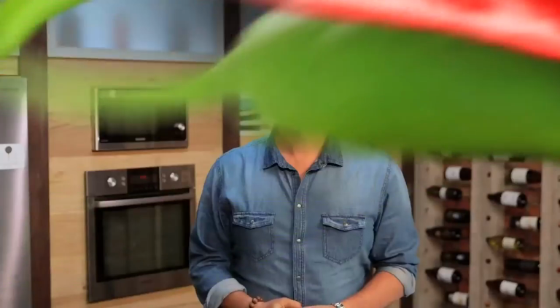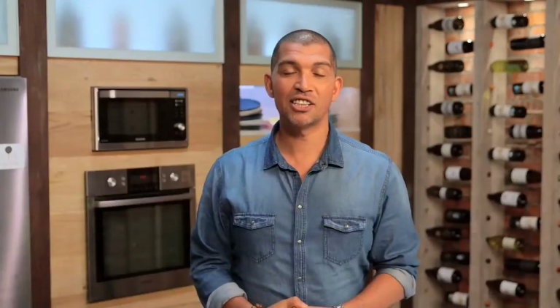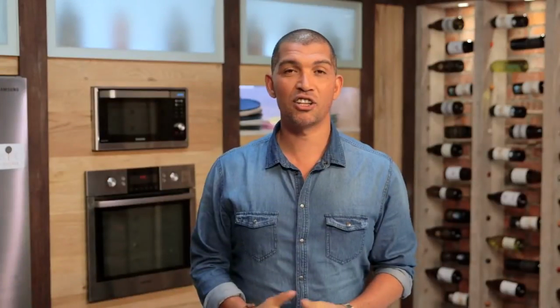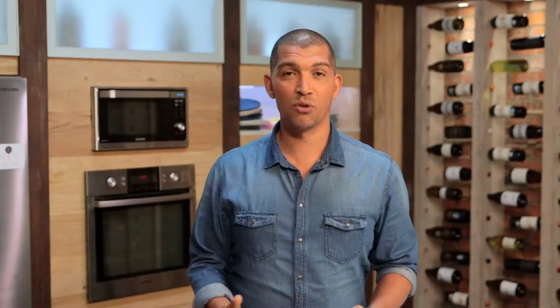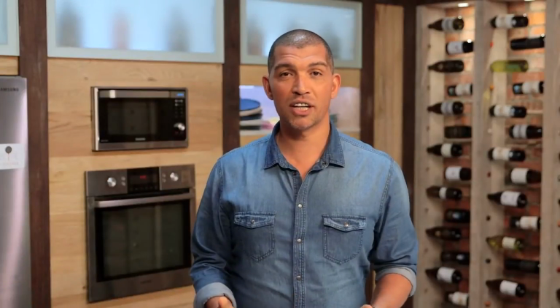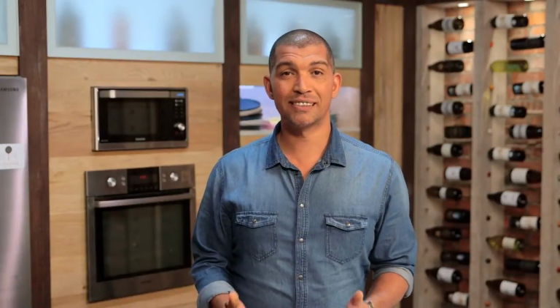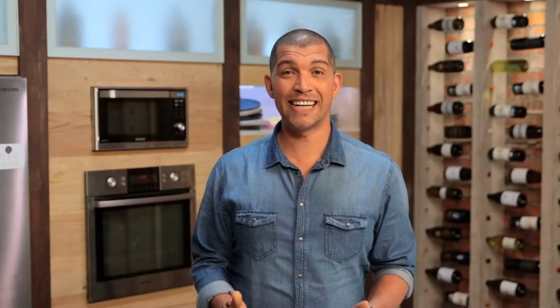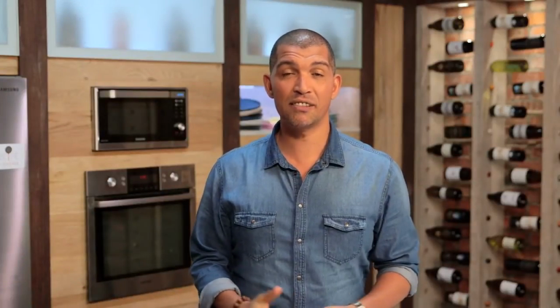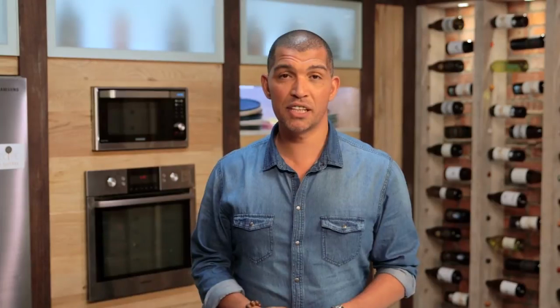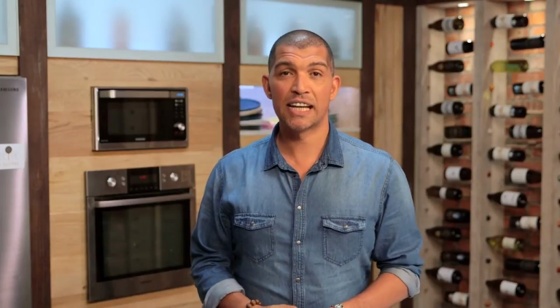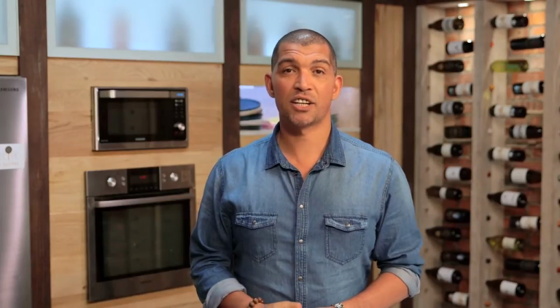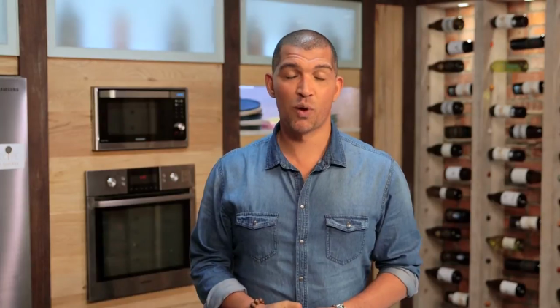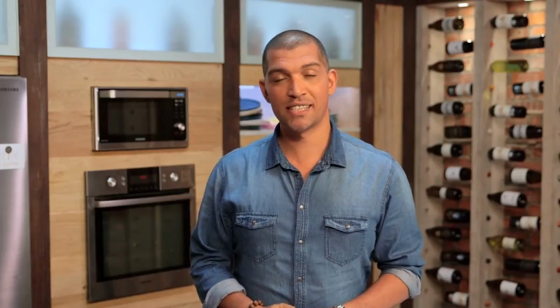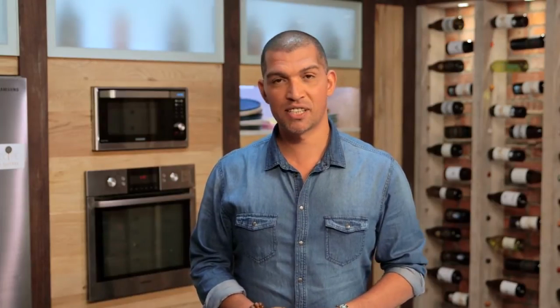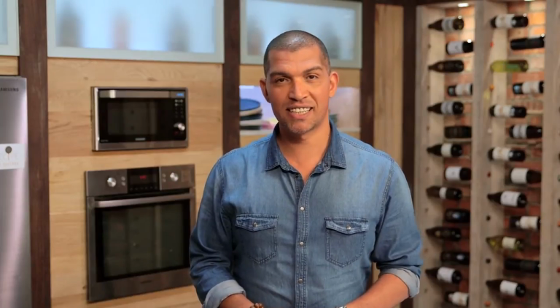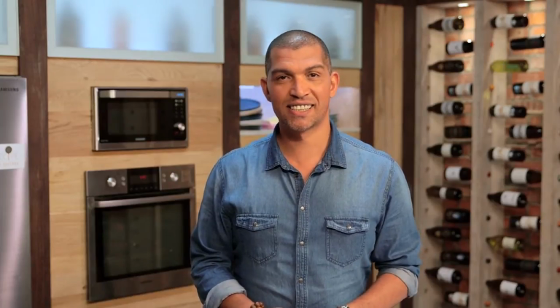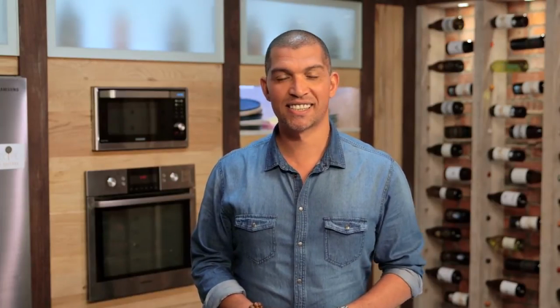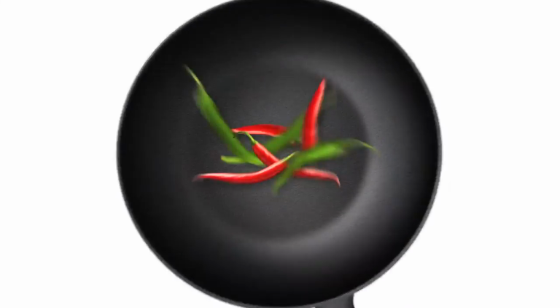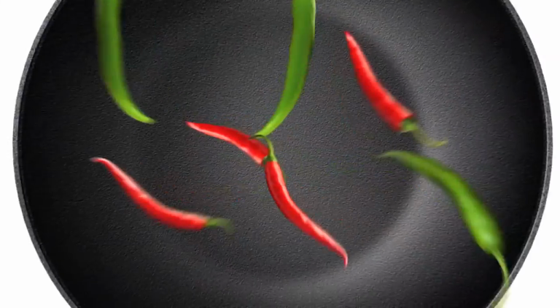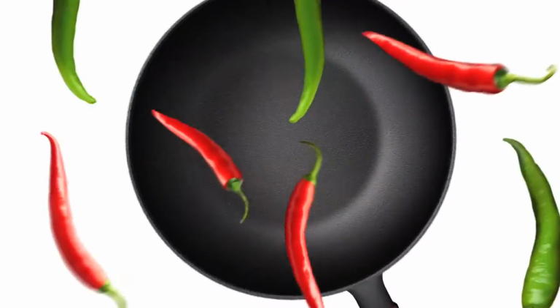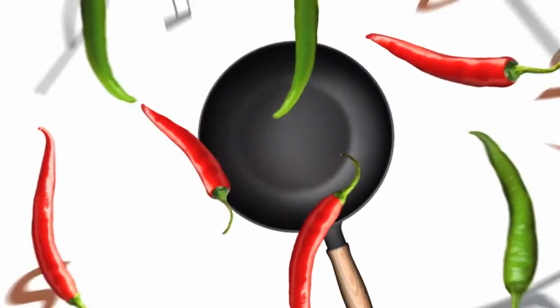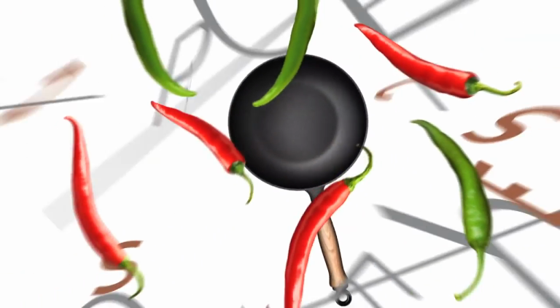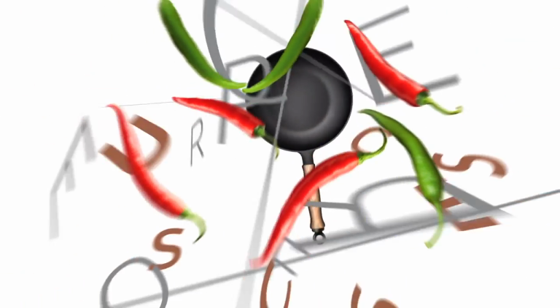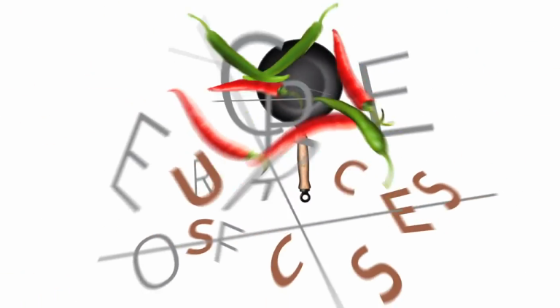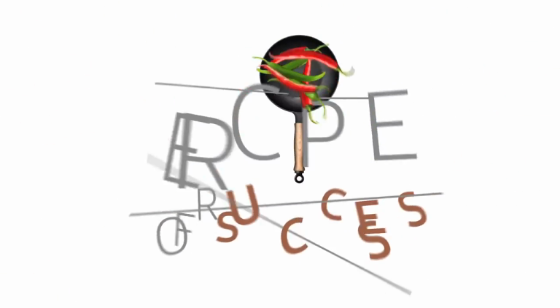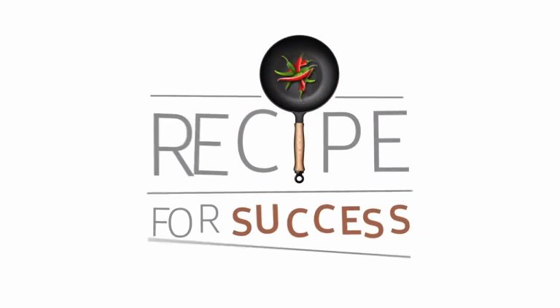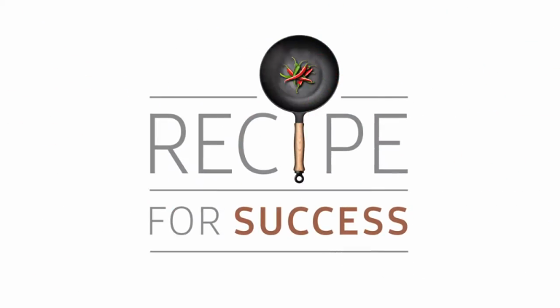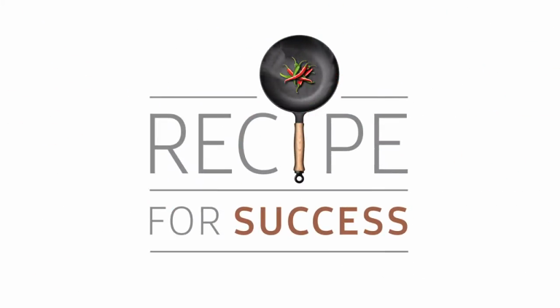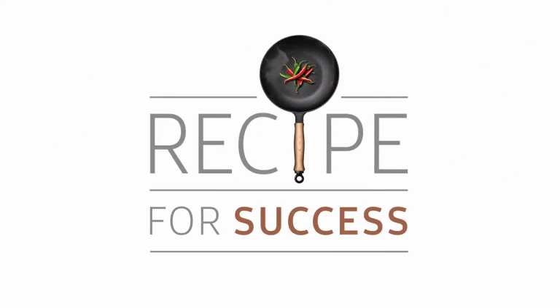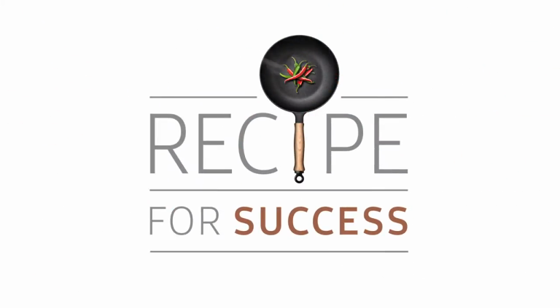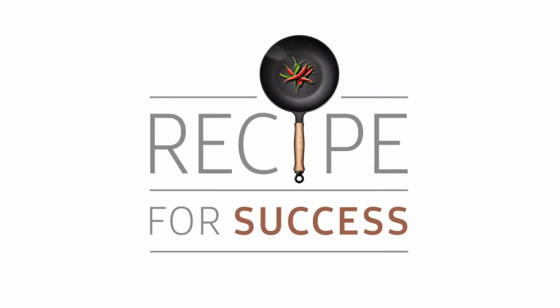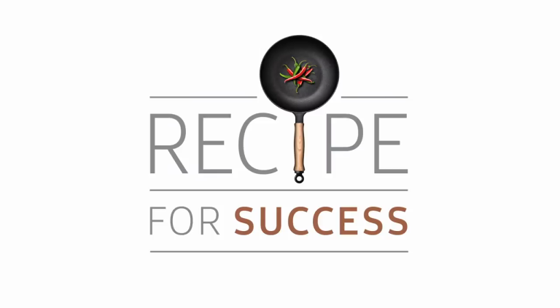Catch it on the home channel, DSTV, channel 176. That's Recipe for Success, proudly brought to you by Samsung.